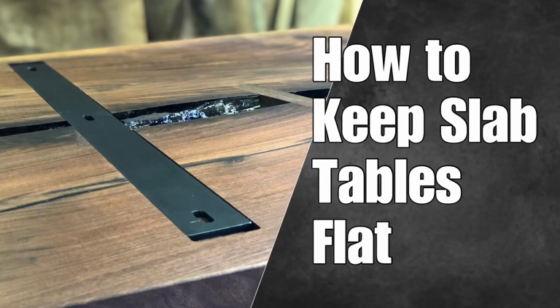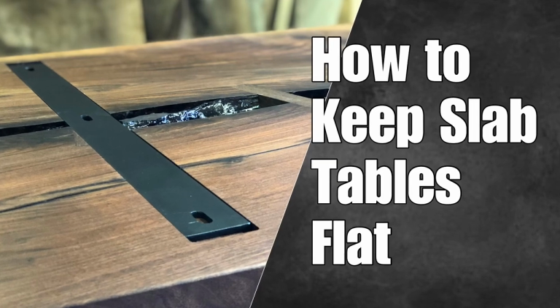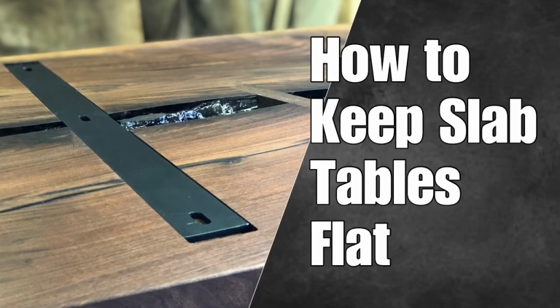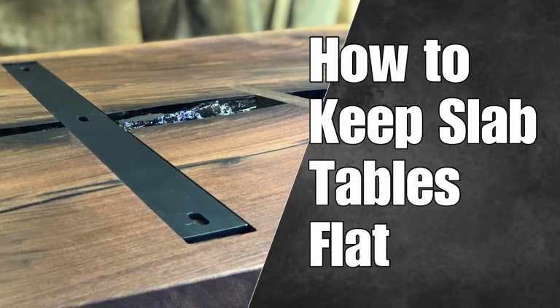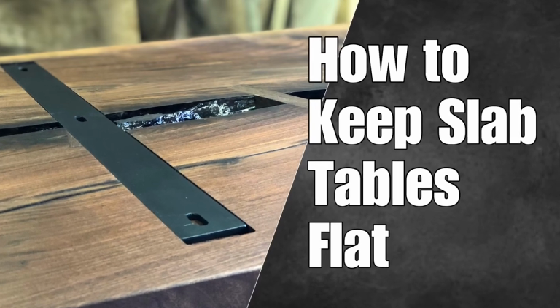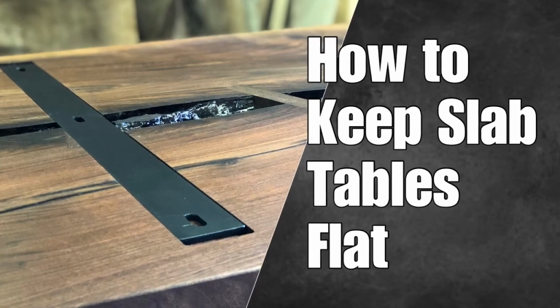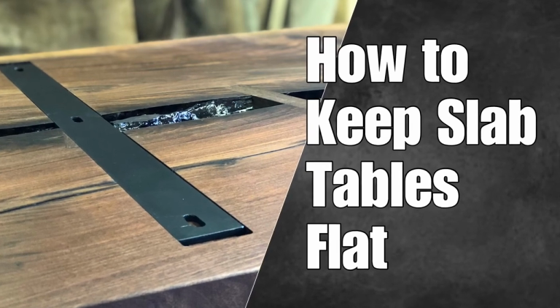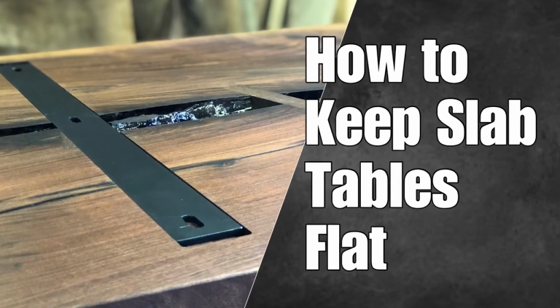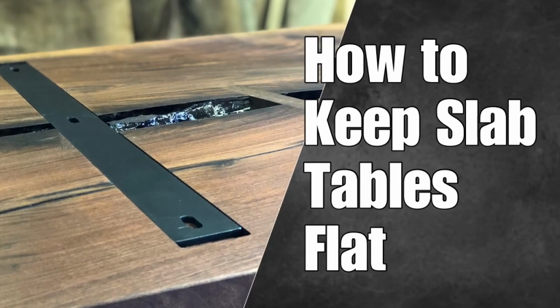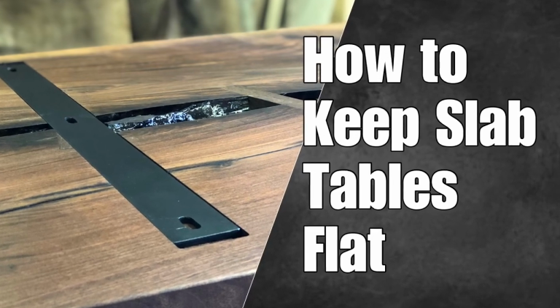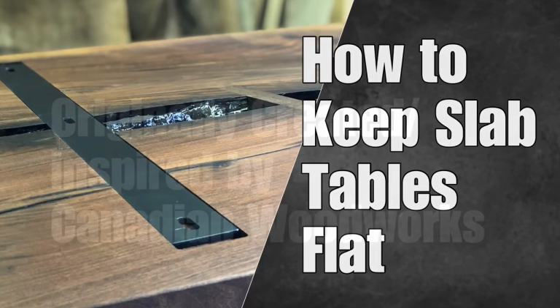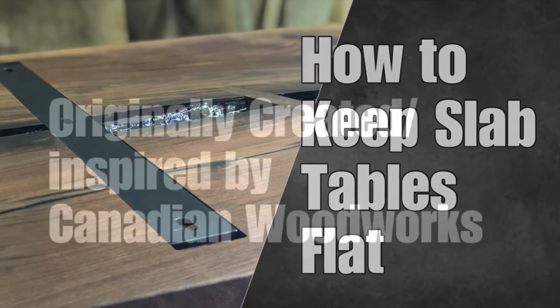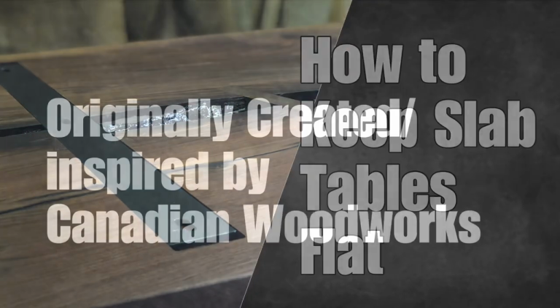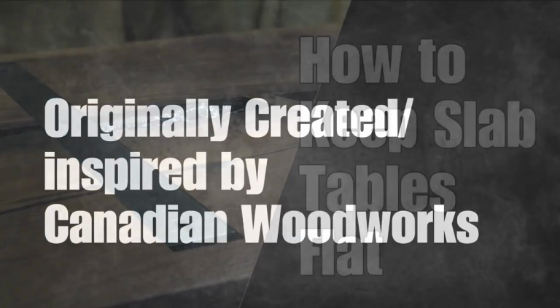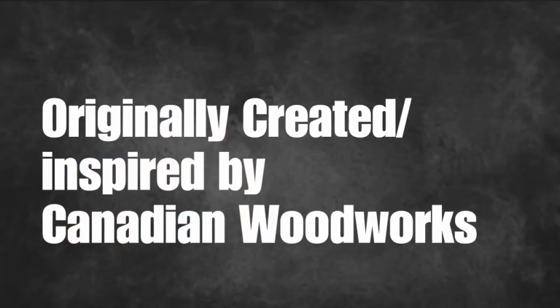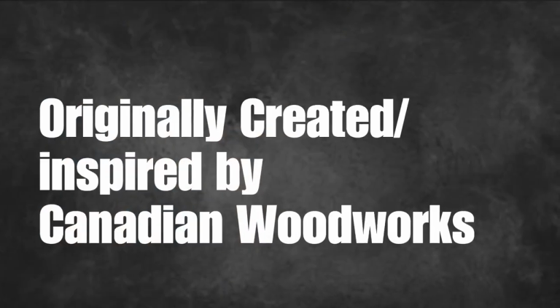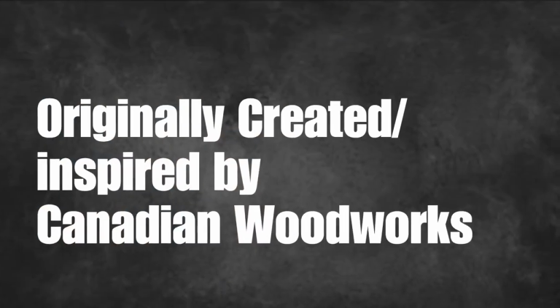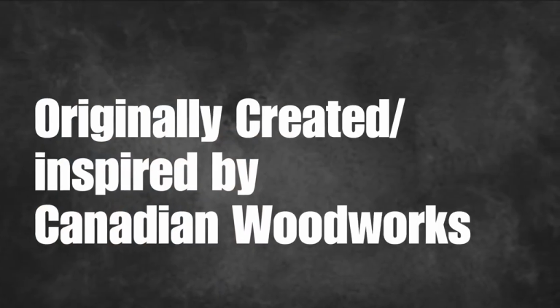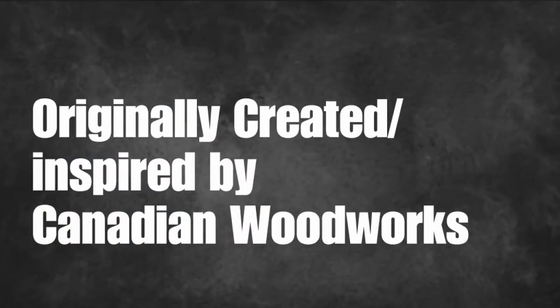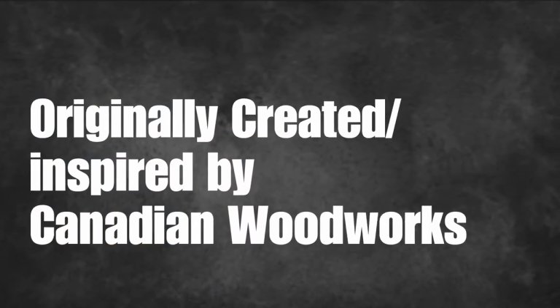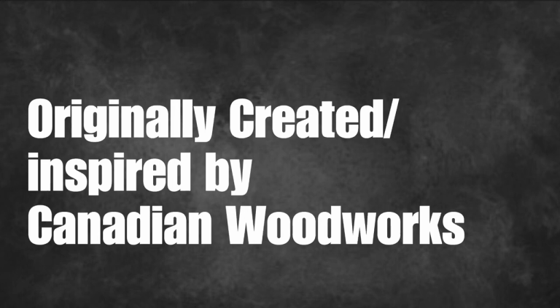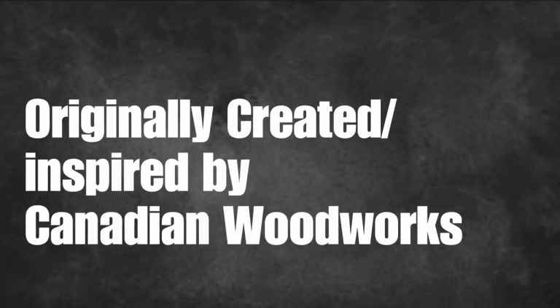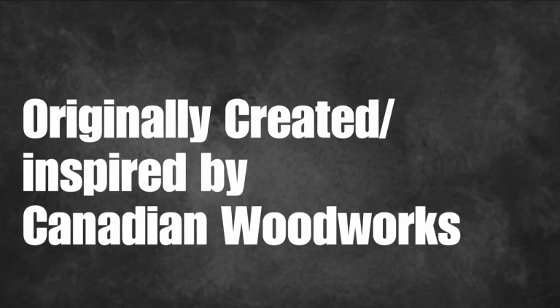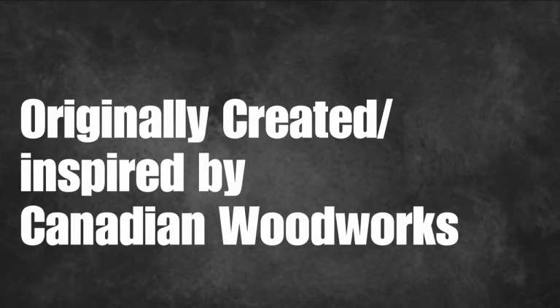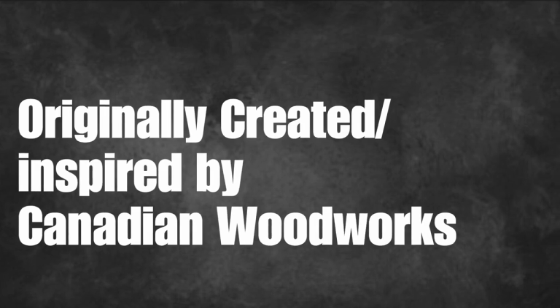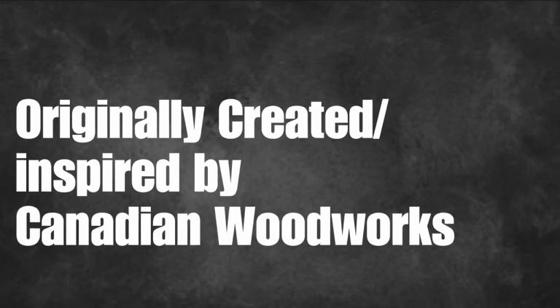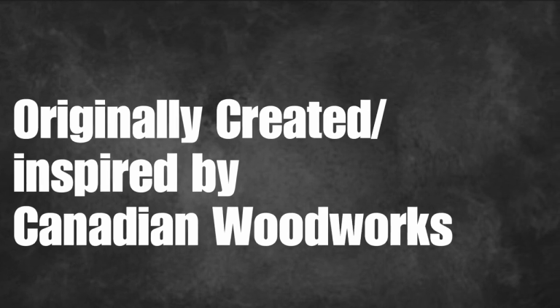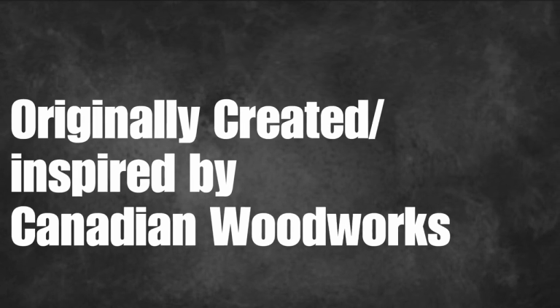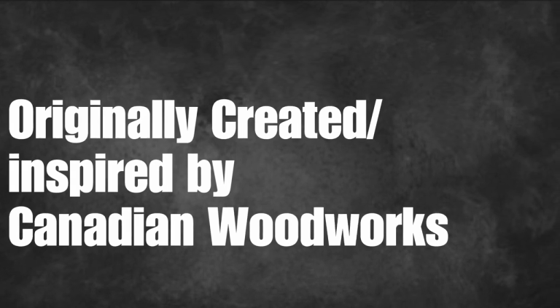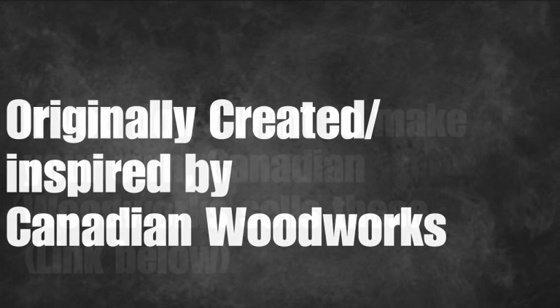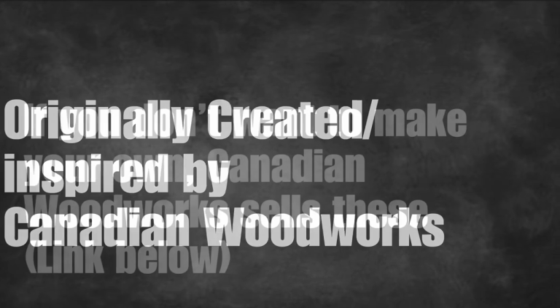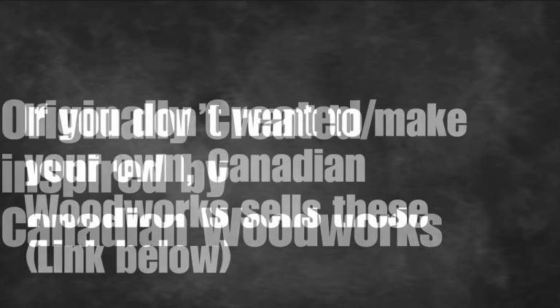Hey, this is Cam with Blacktail Studio. In this video I'm going to show you how I make and inlay these steel C-channel supports for my large slab tables.